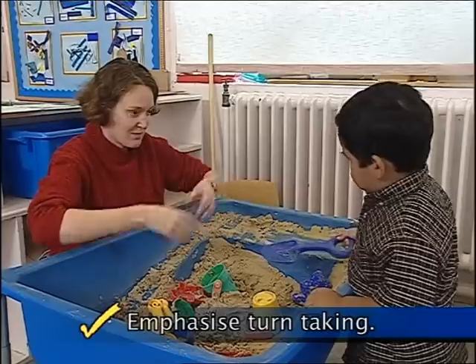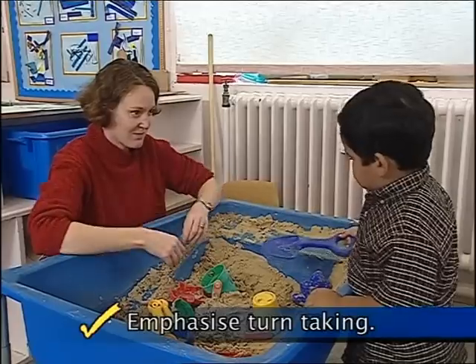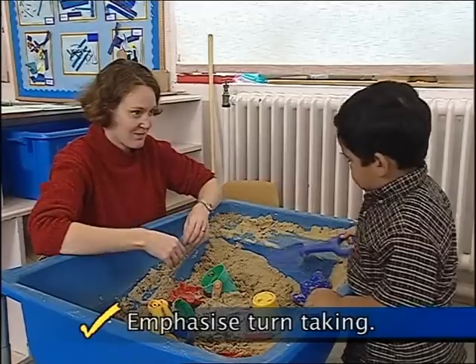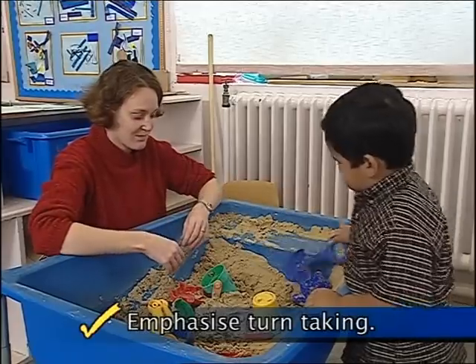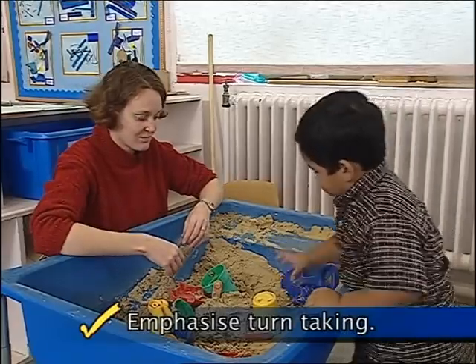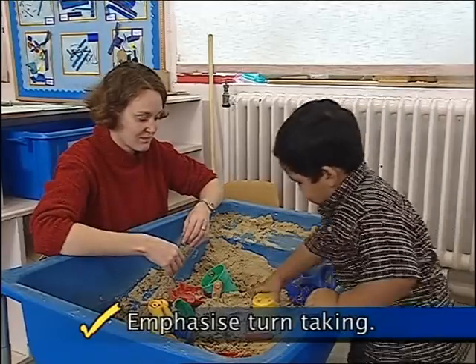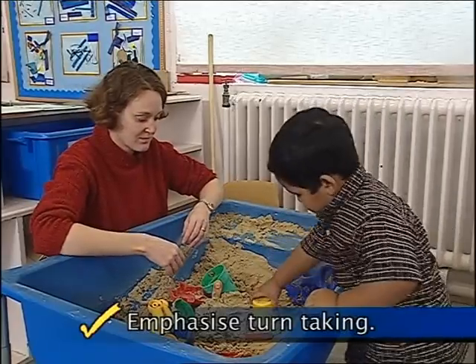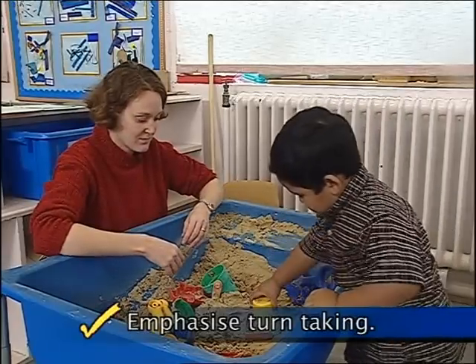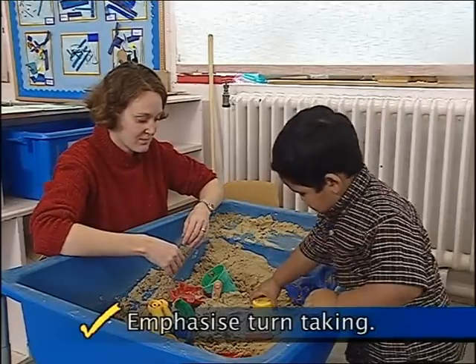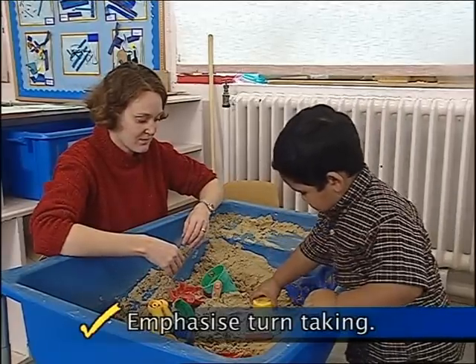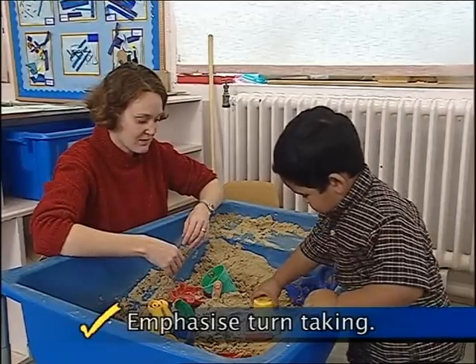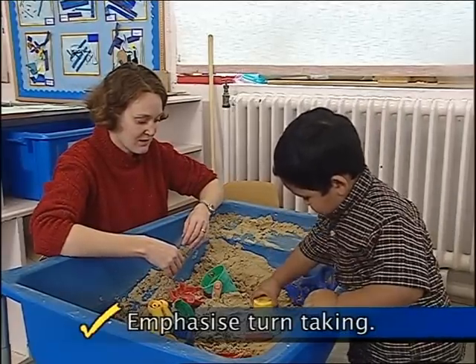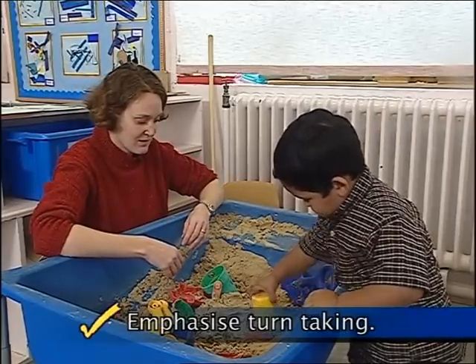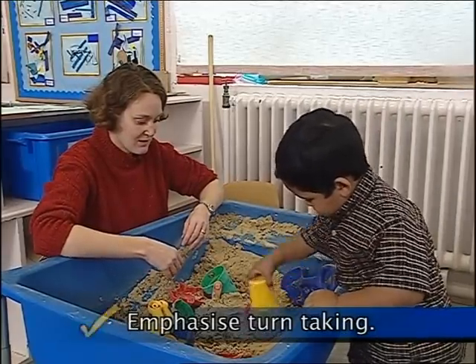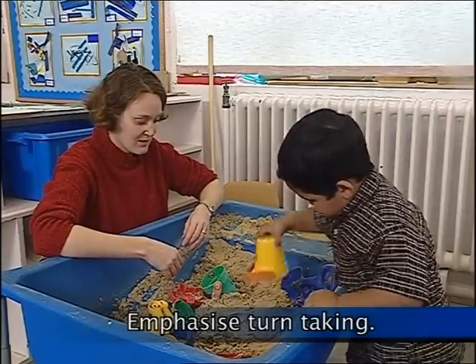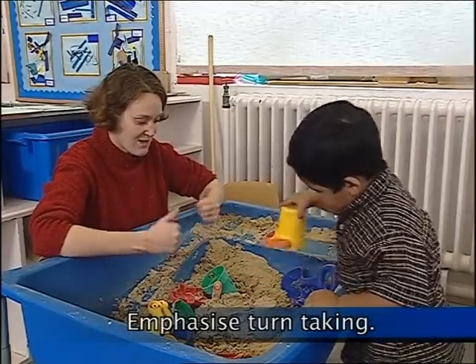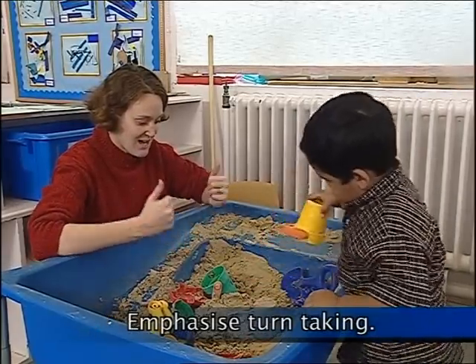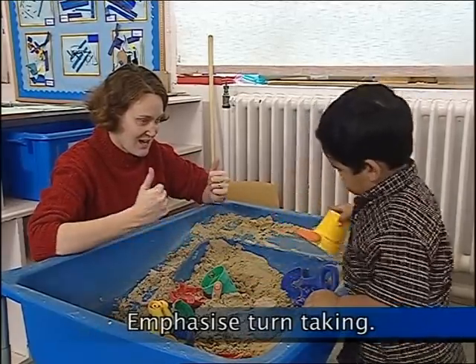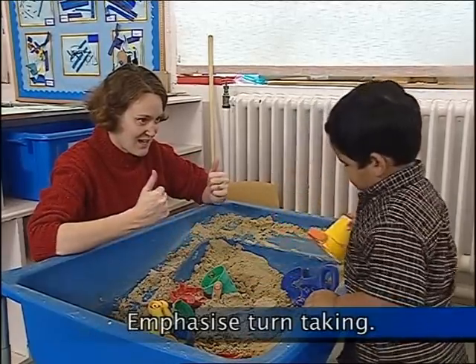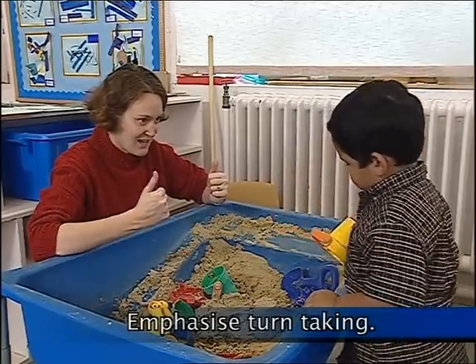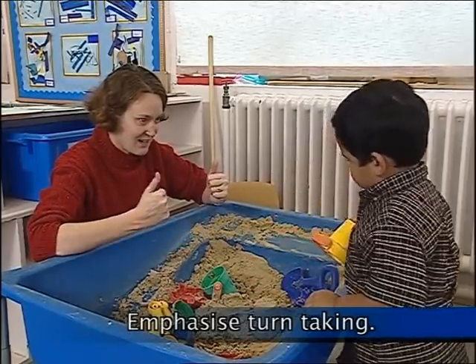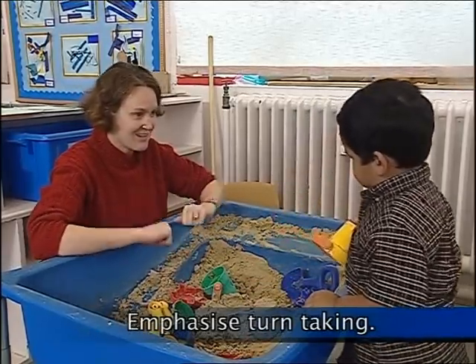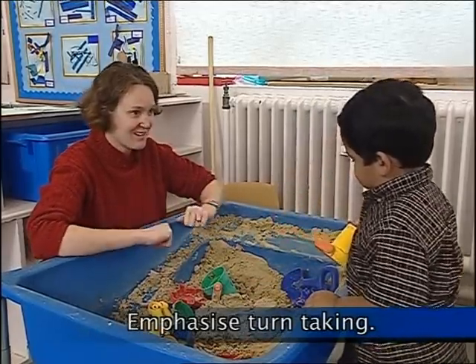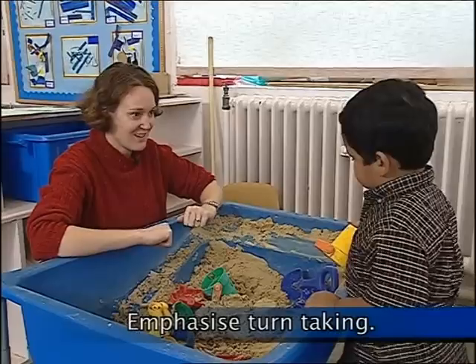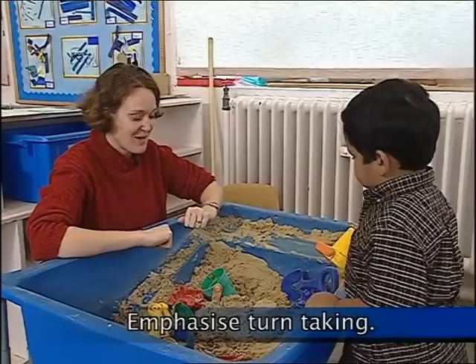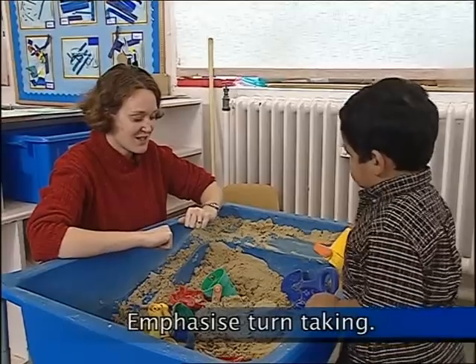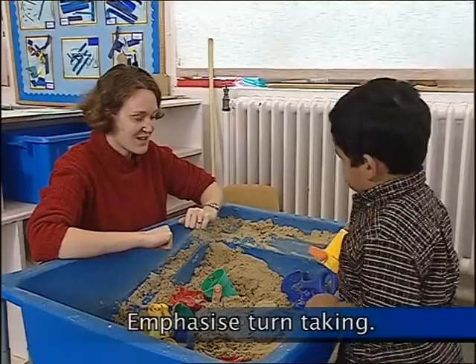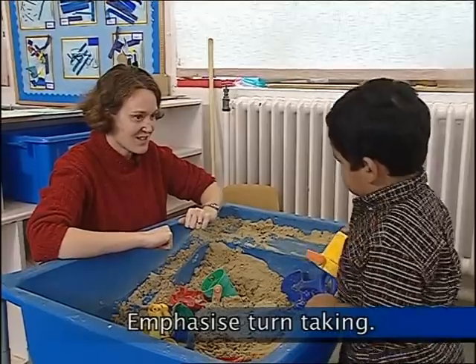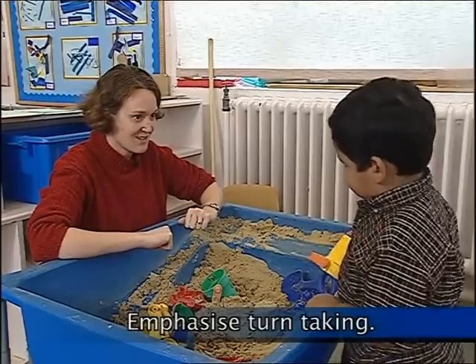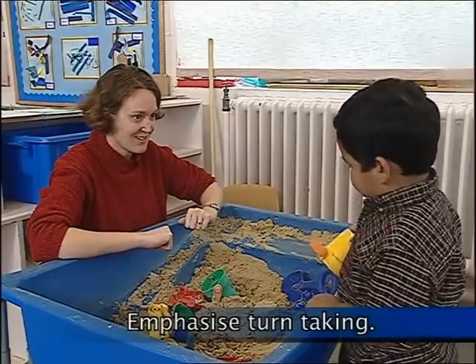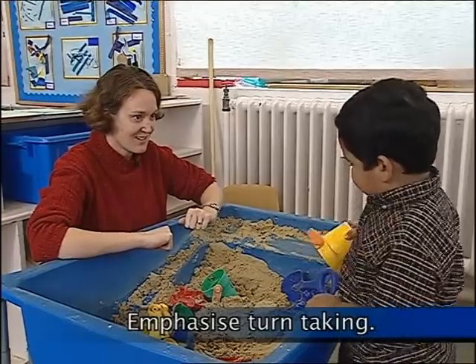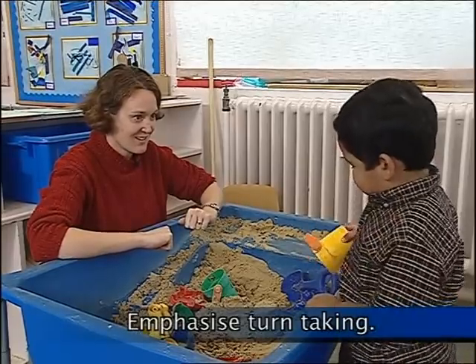Some children will benefit from you emphasising turn-taking, as well as looking interested in what they're doing.